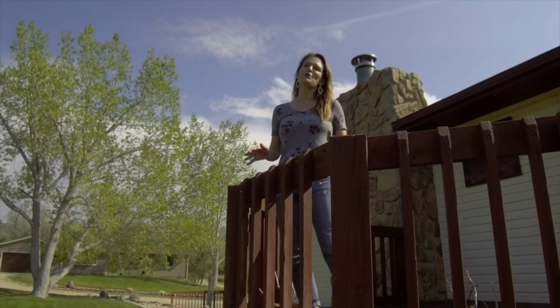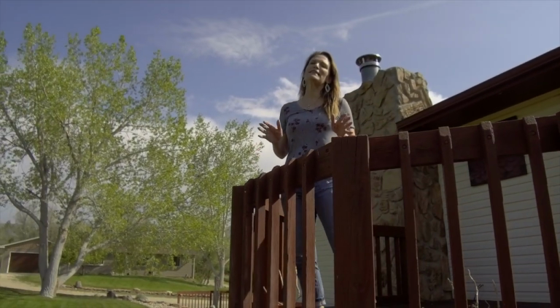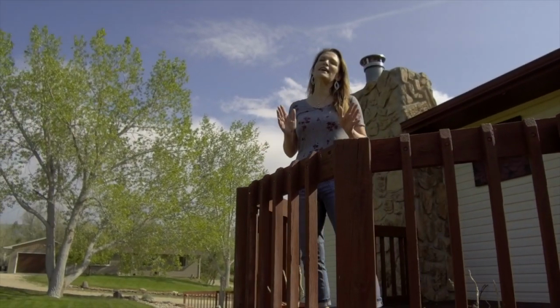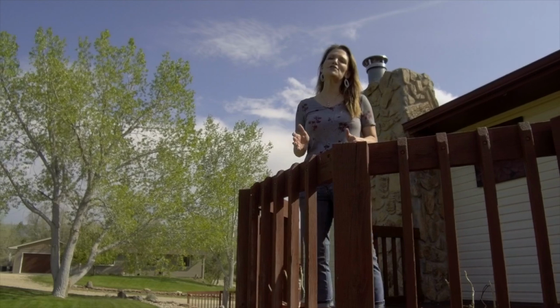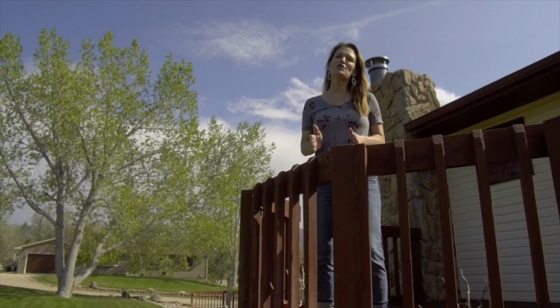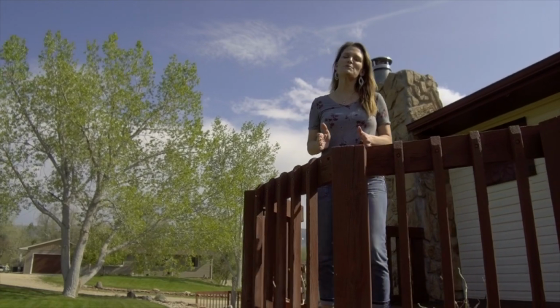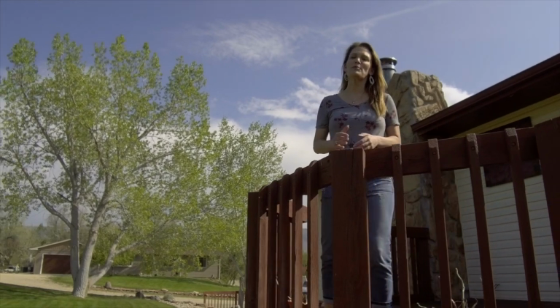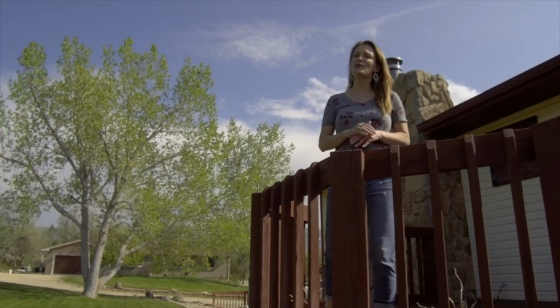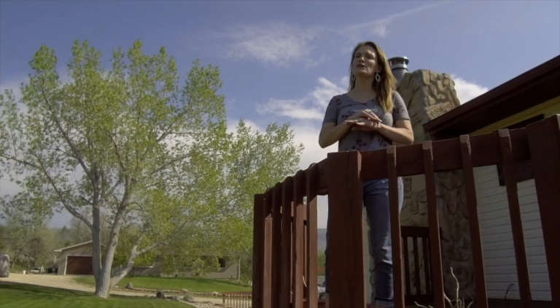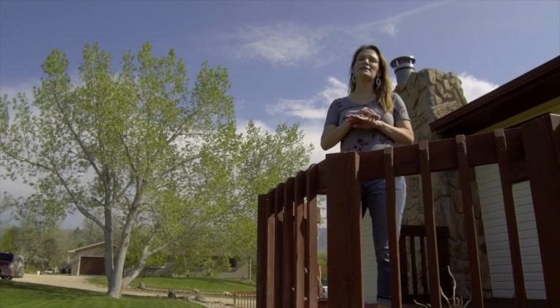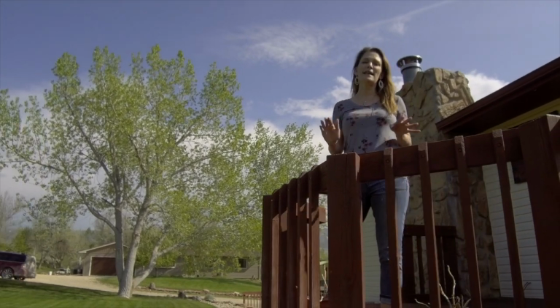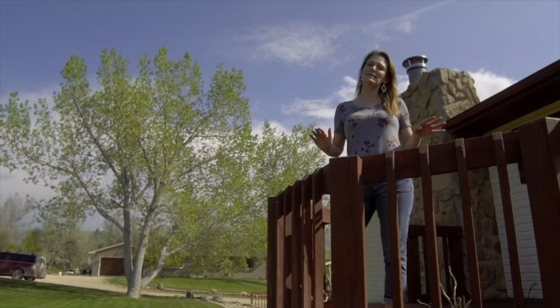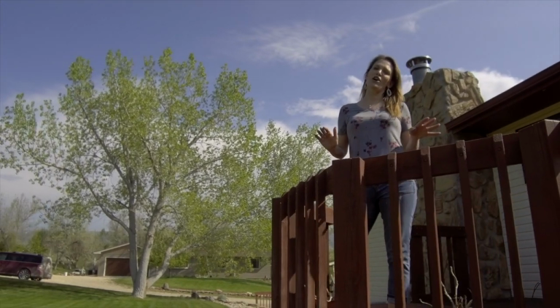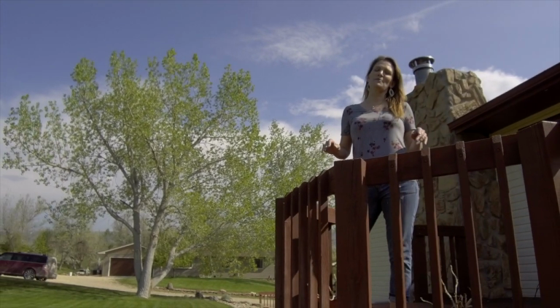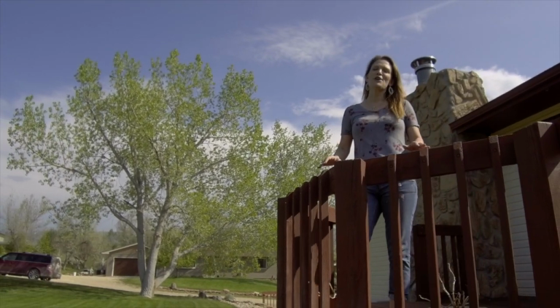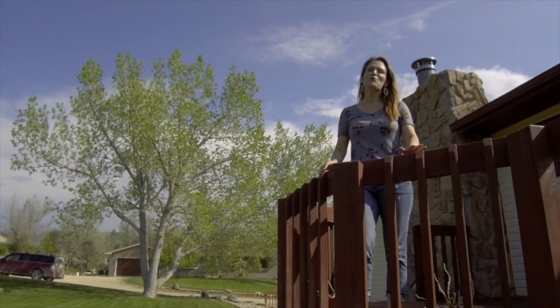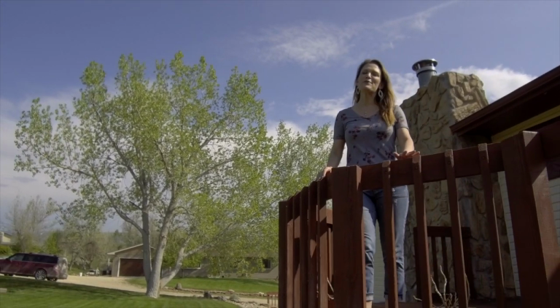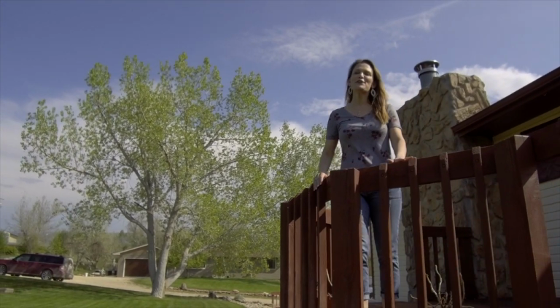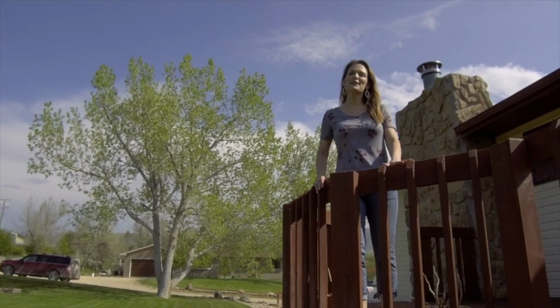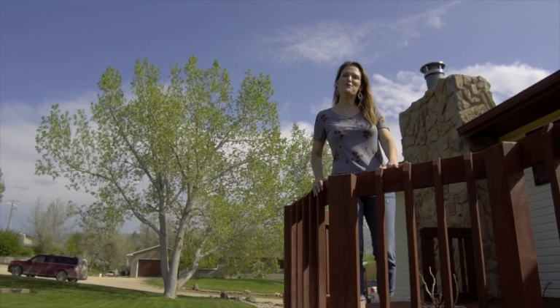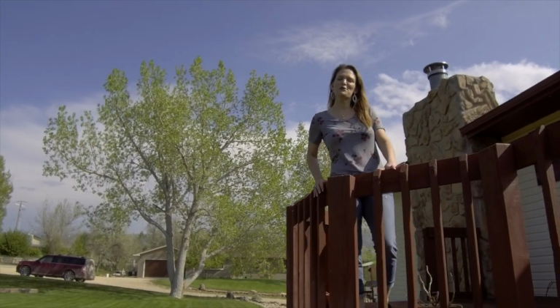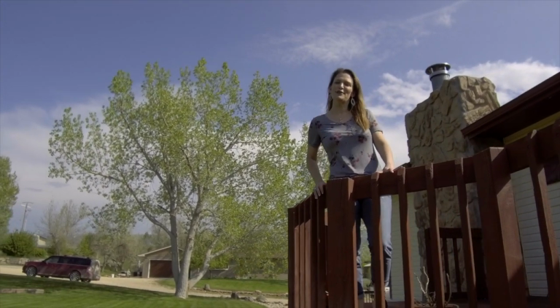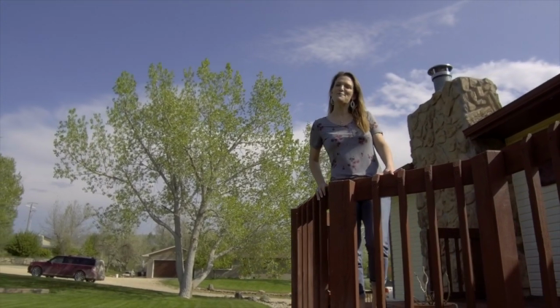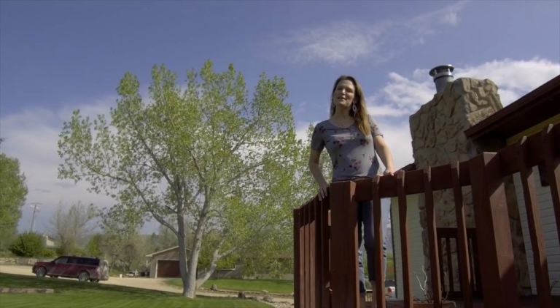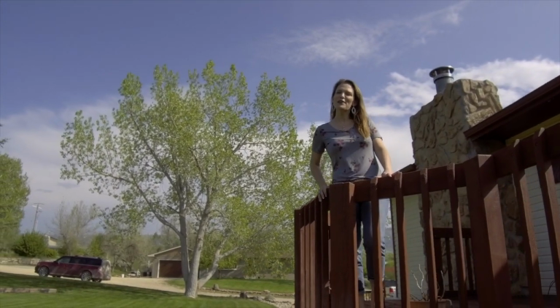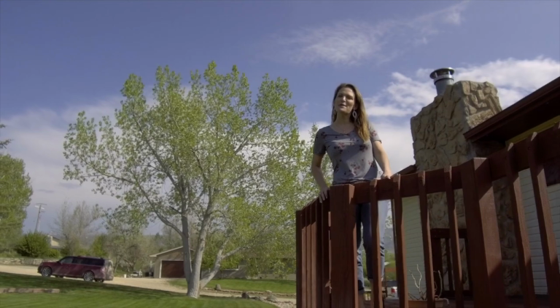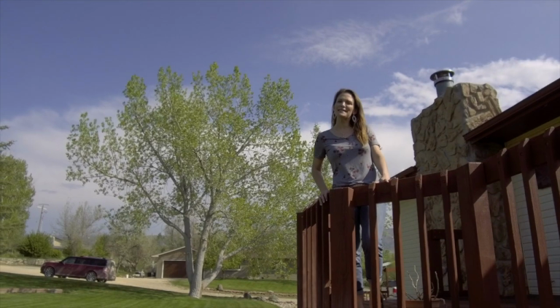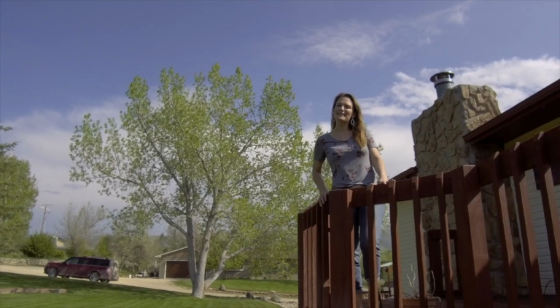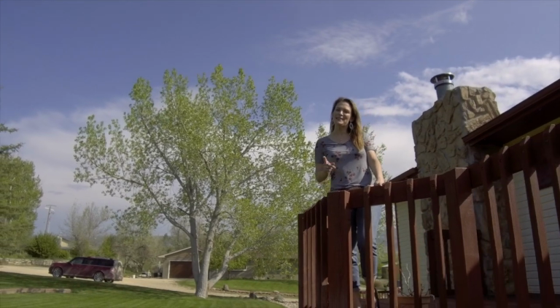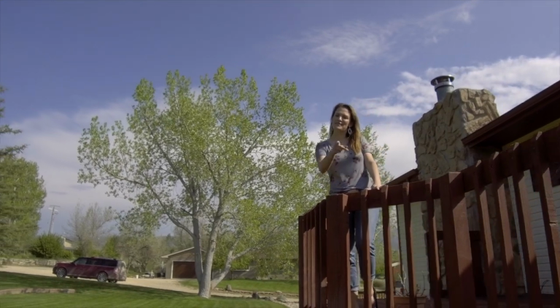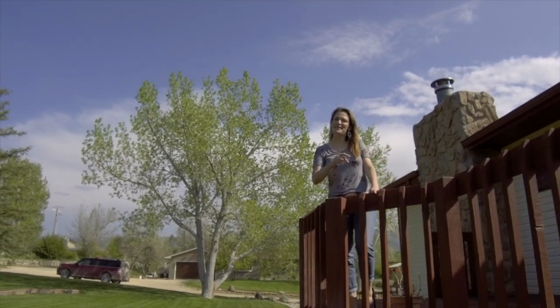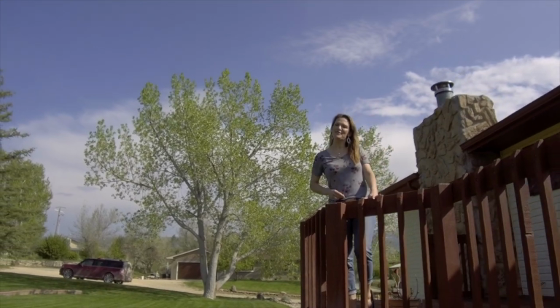We'd love to show you this property — it will not last long. We want you to love where you live. Make it a great home buying and selling day. See you soon.